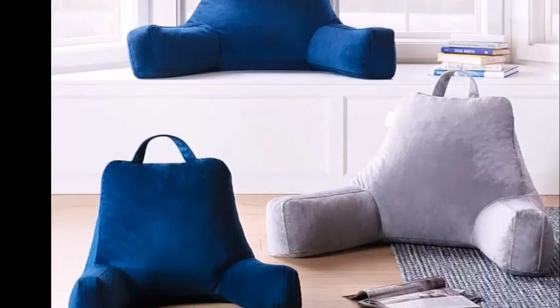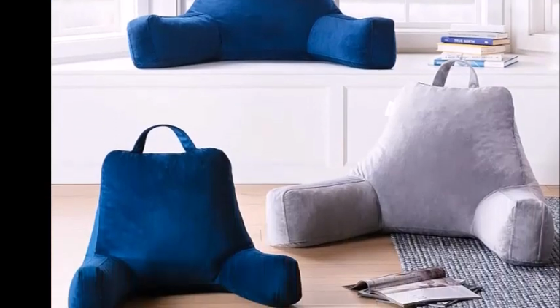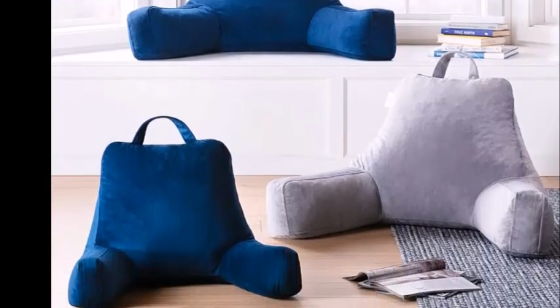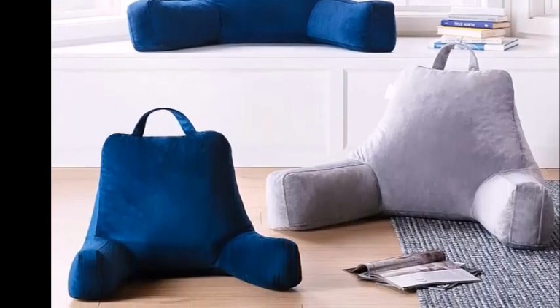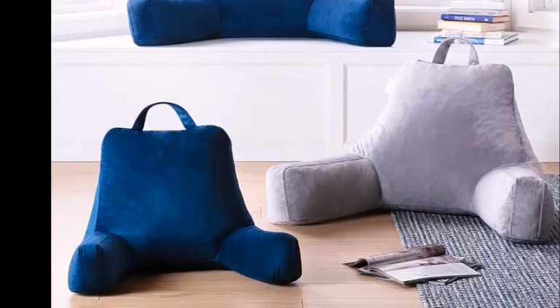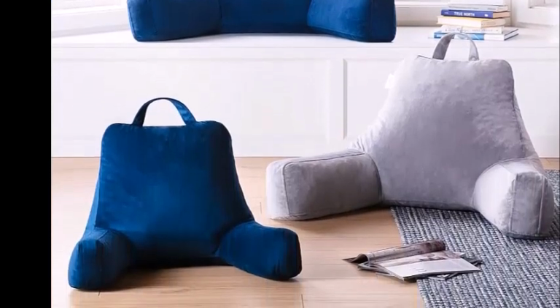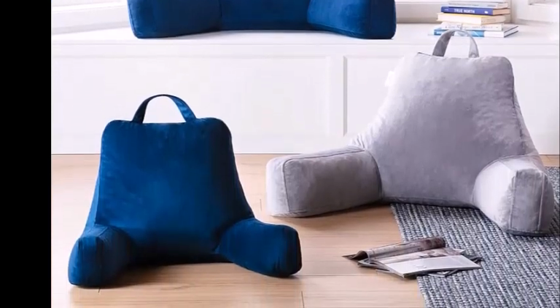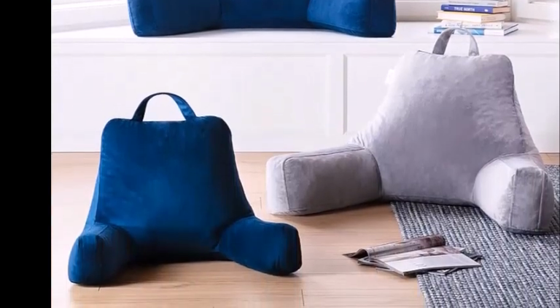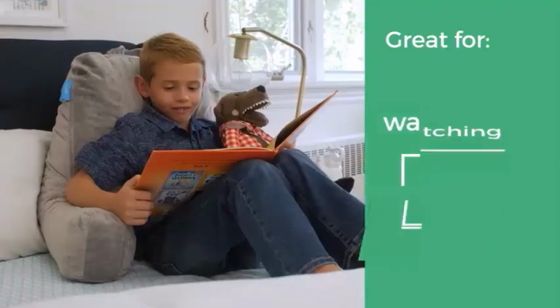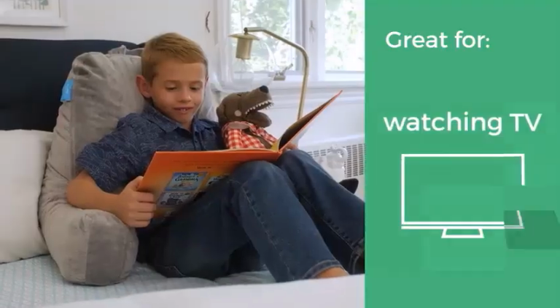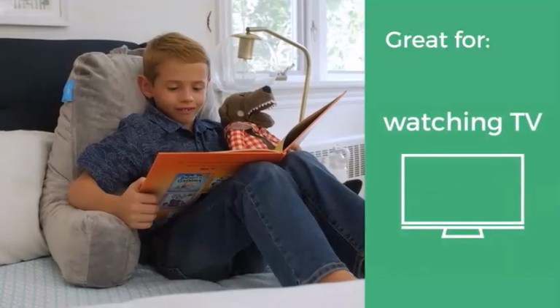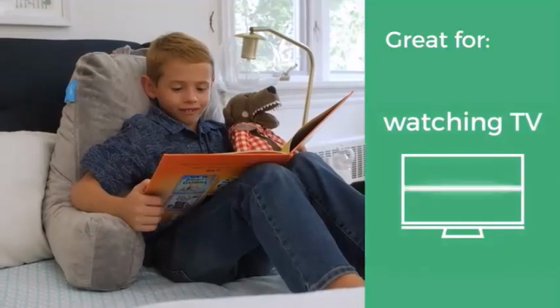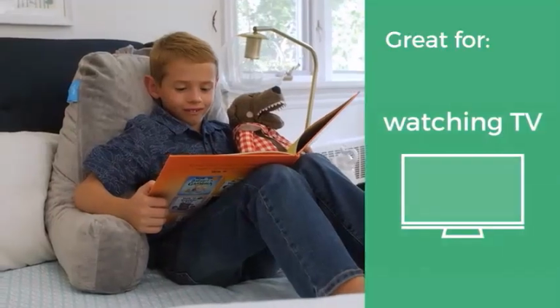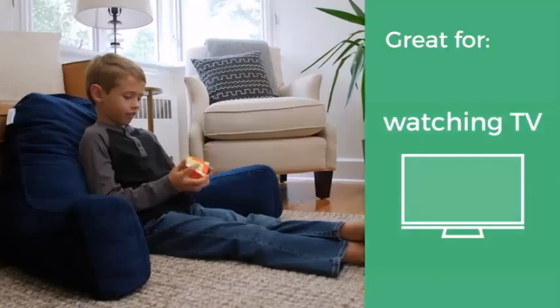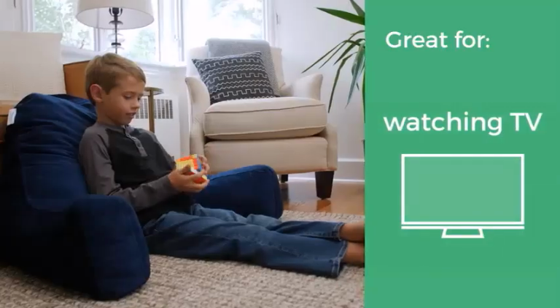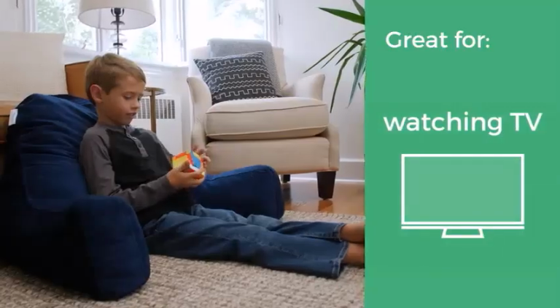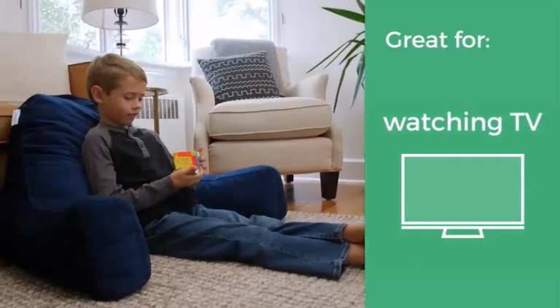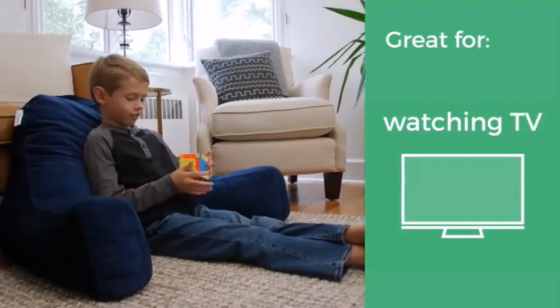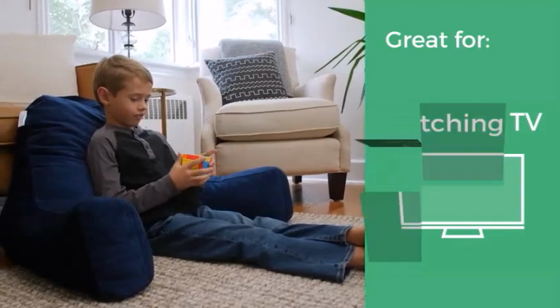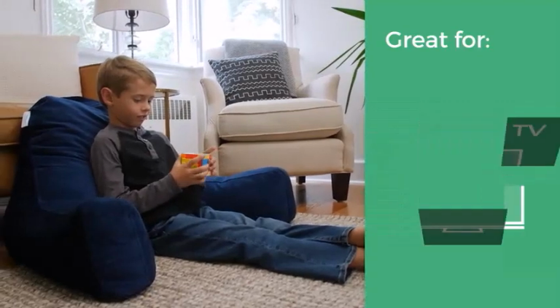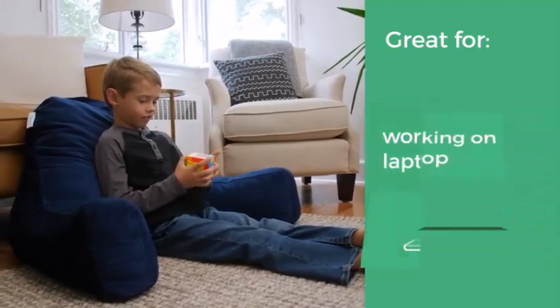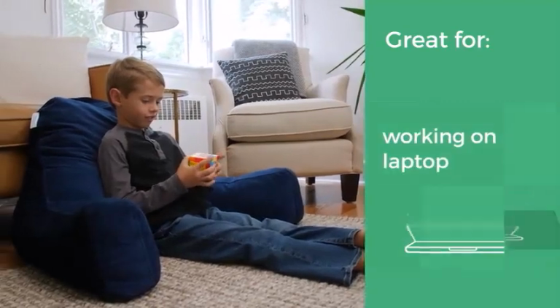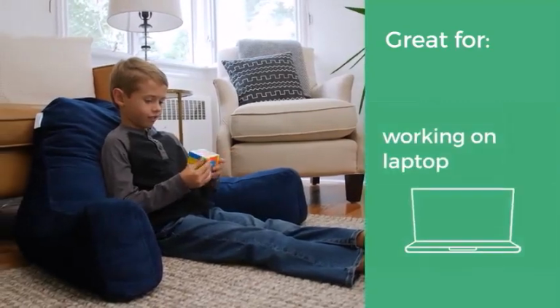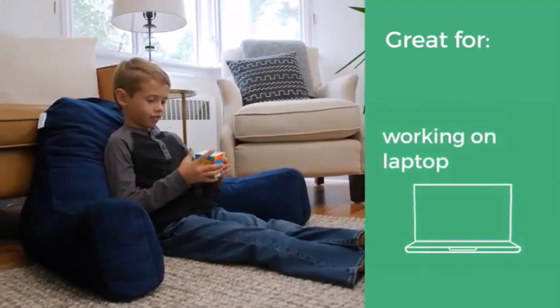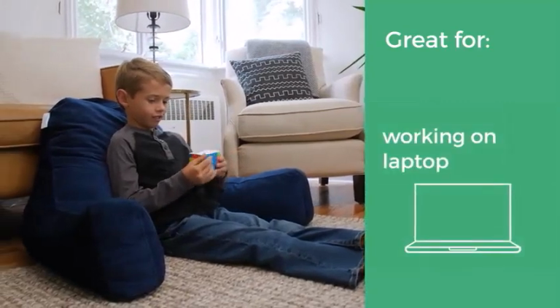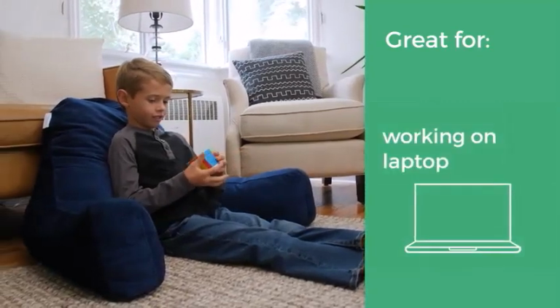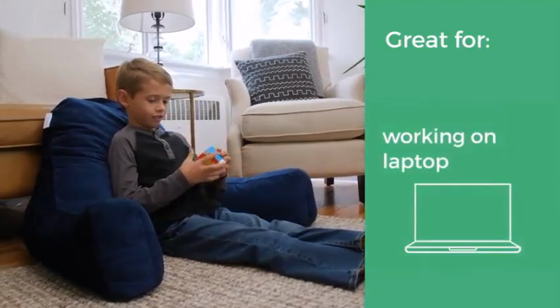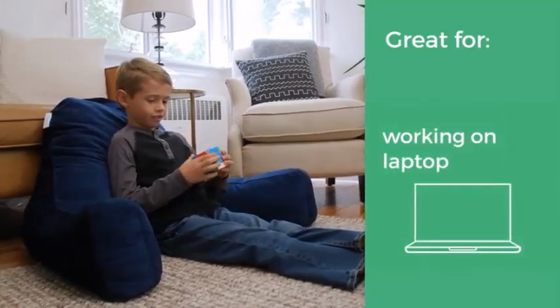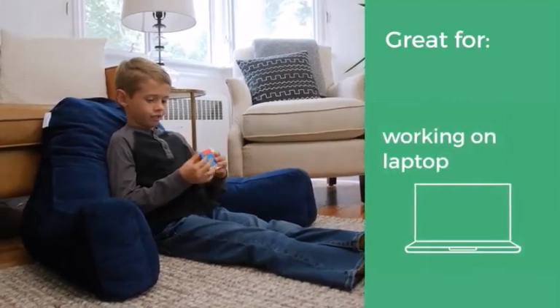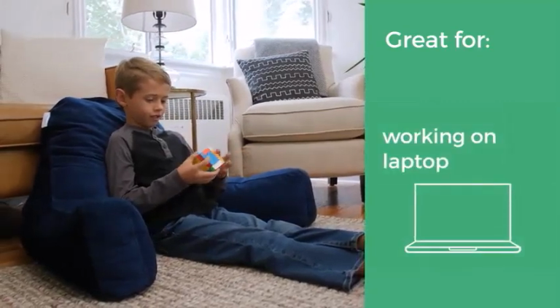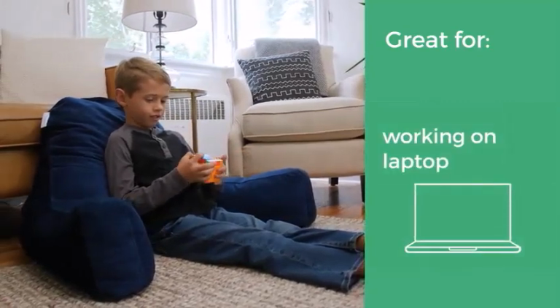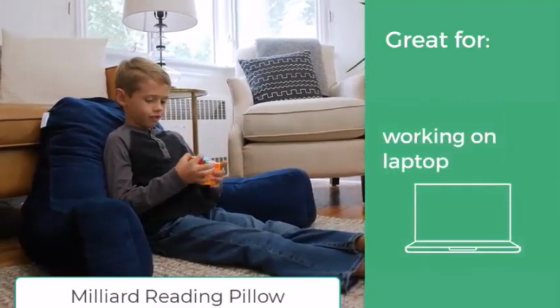We tested it on the couch, and it was slightly less comfortable, because its size takes up half the space of the sofa cushion.